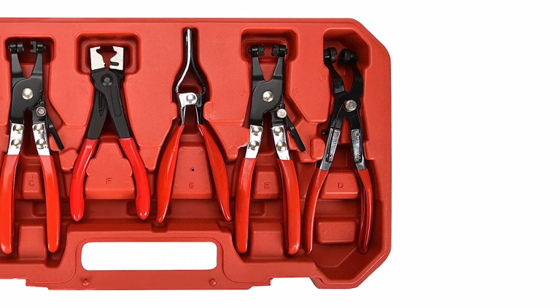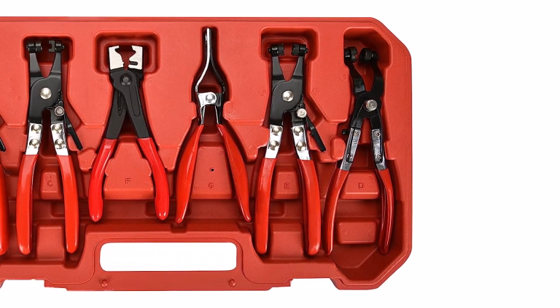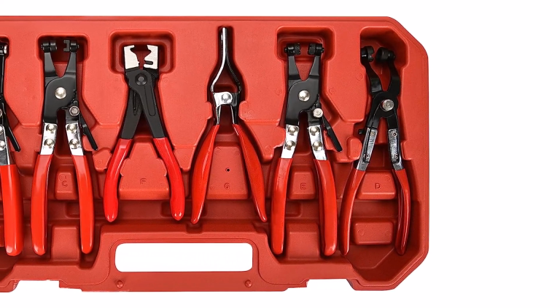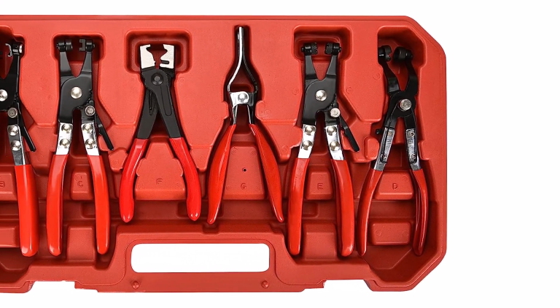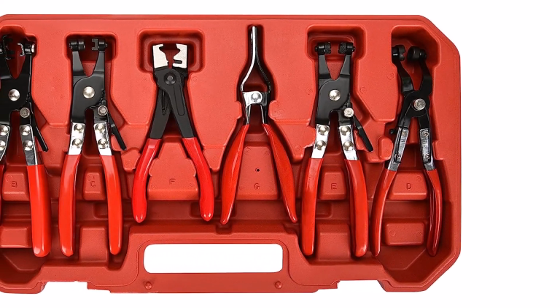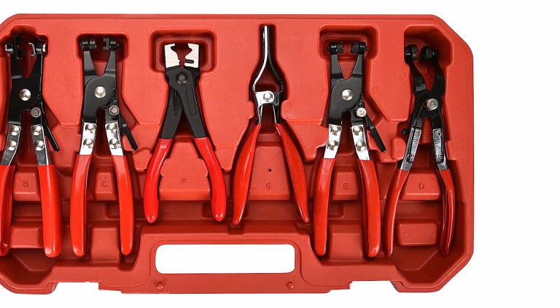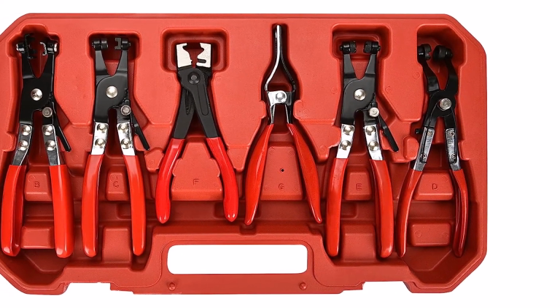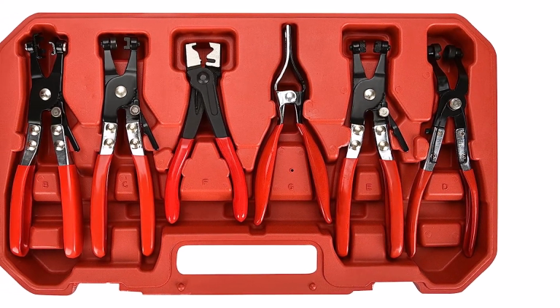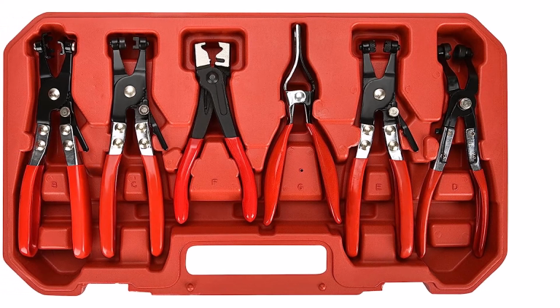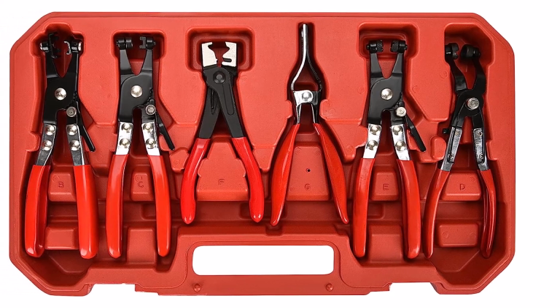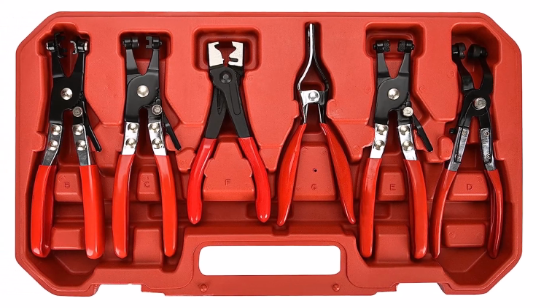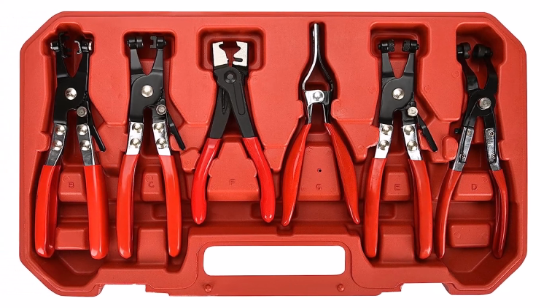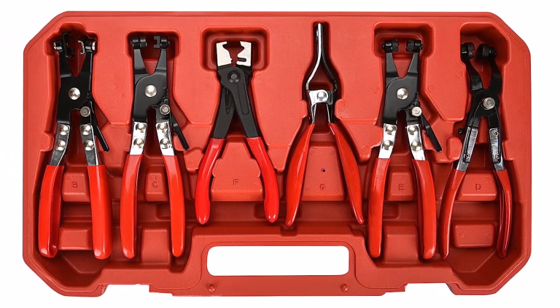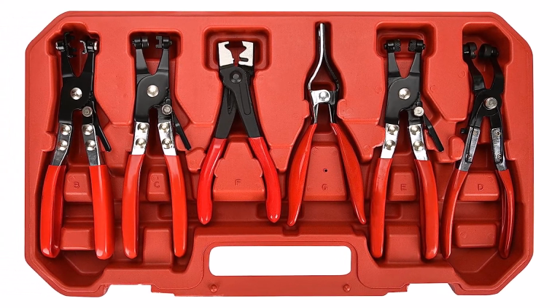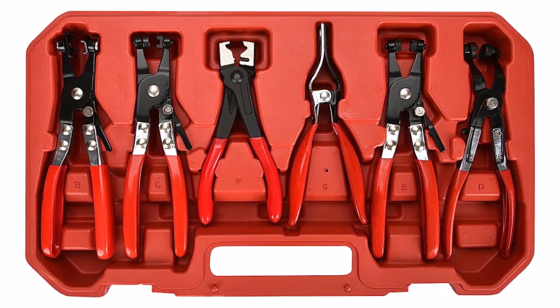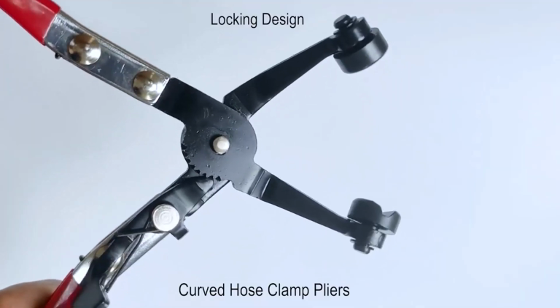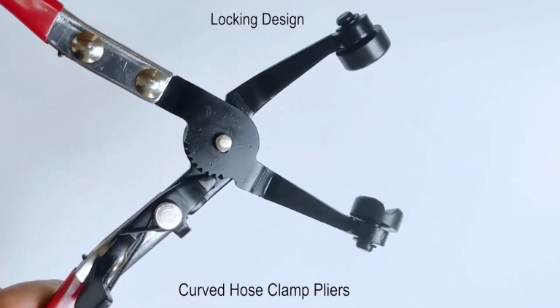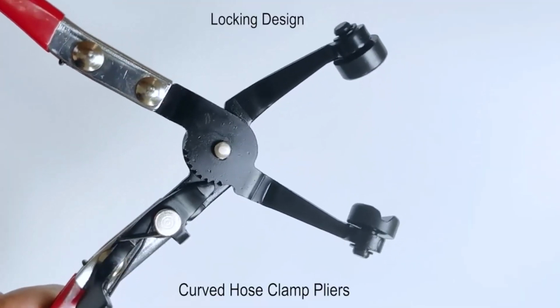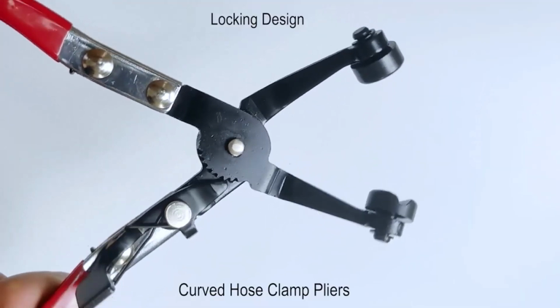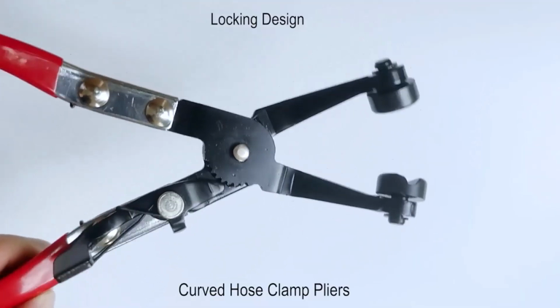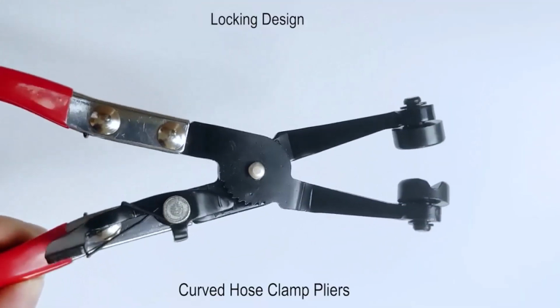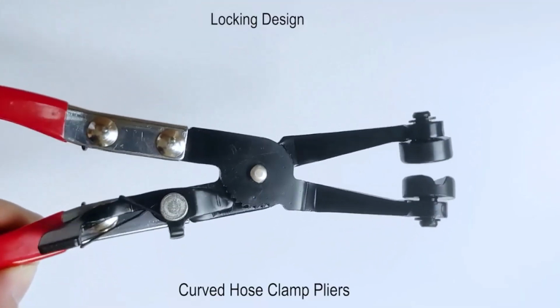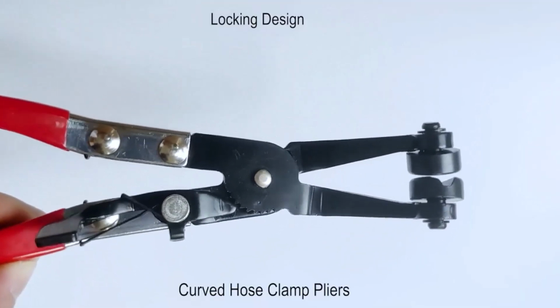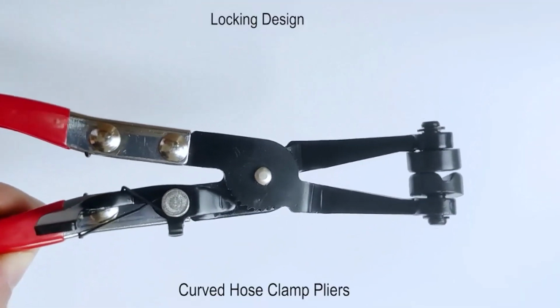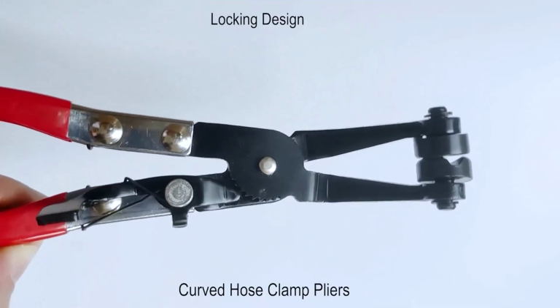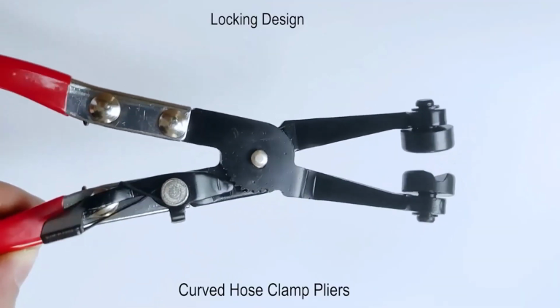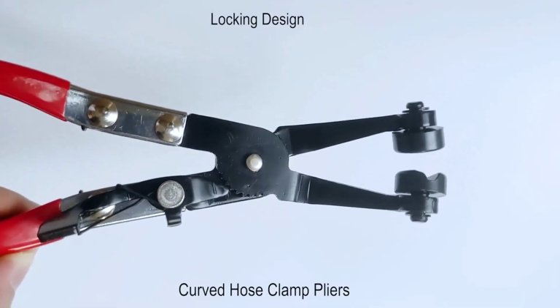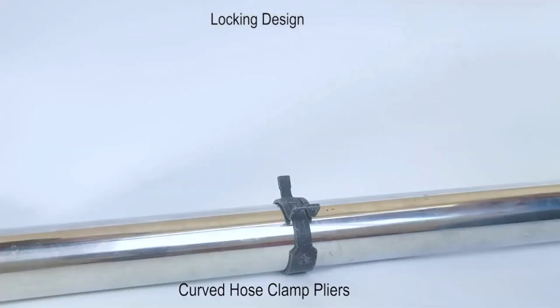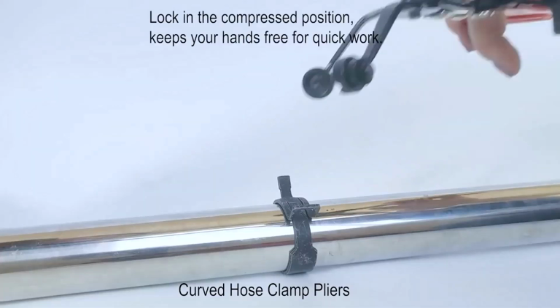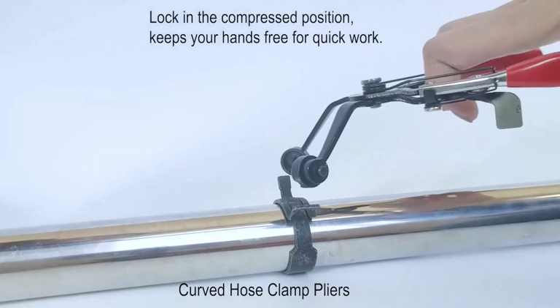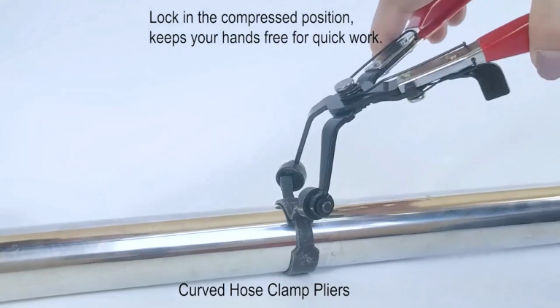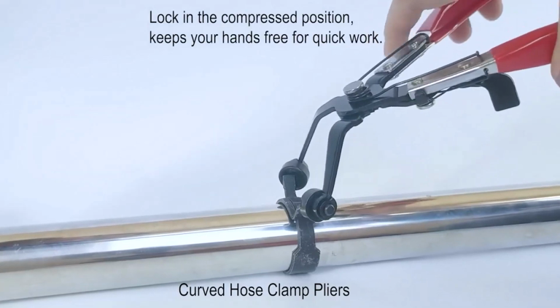What we like about it: designed with comfort in mind, steel material with plastic cover, and a full kit in an easily portable tool box.